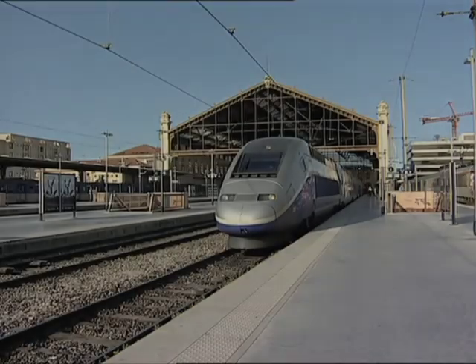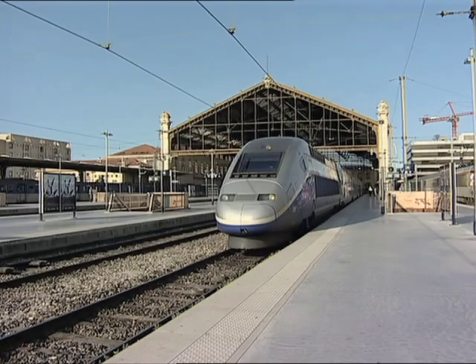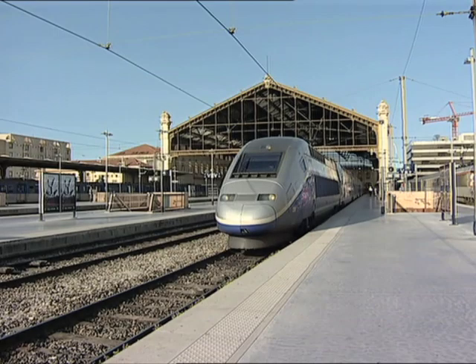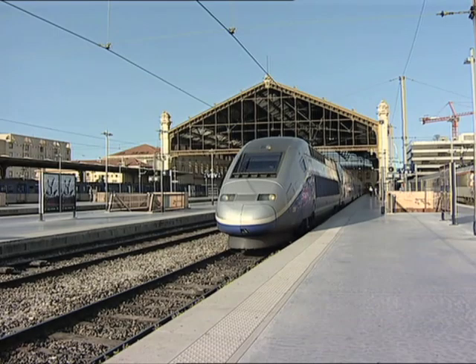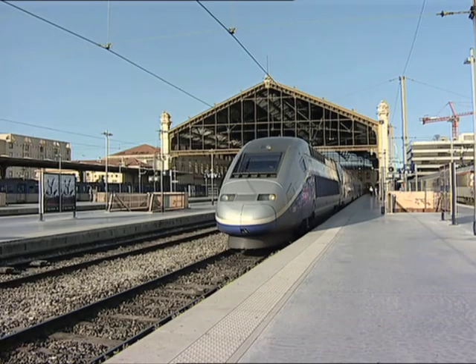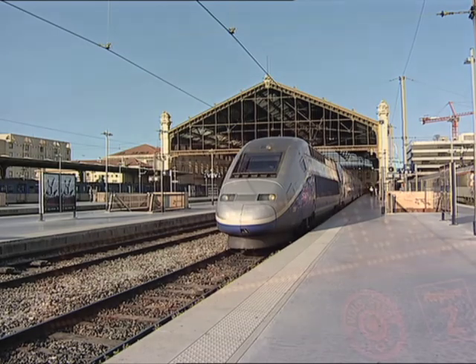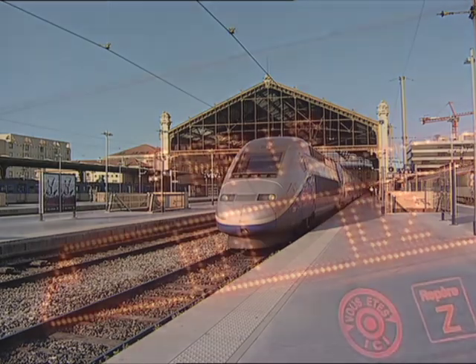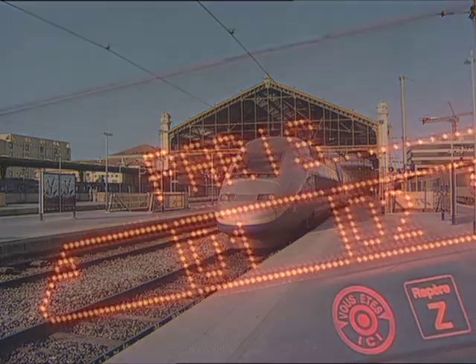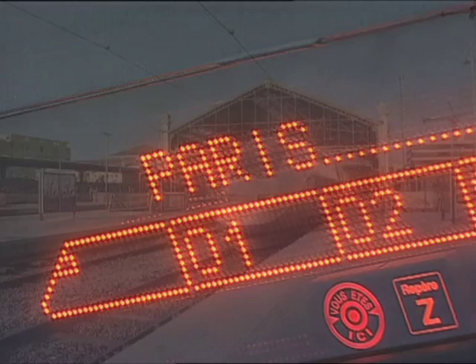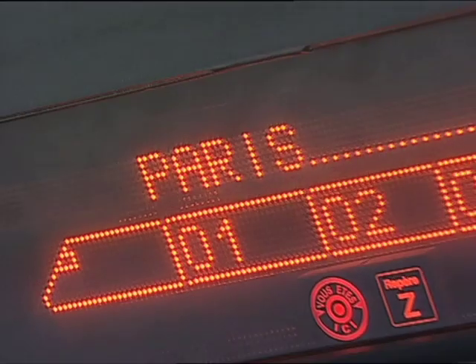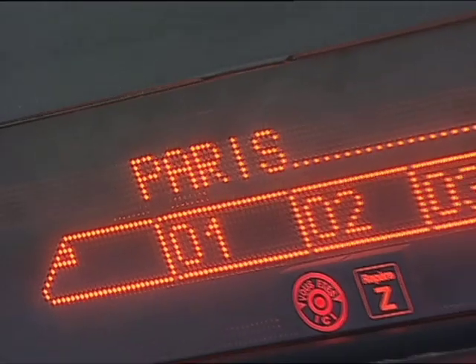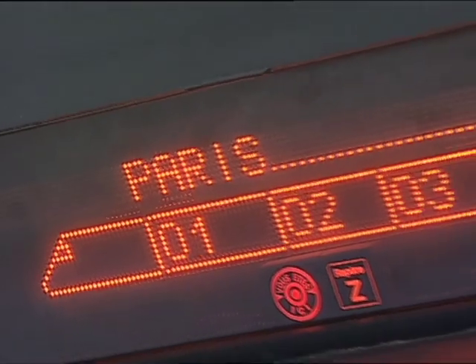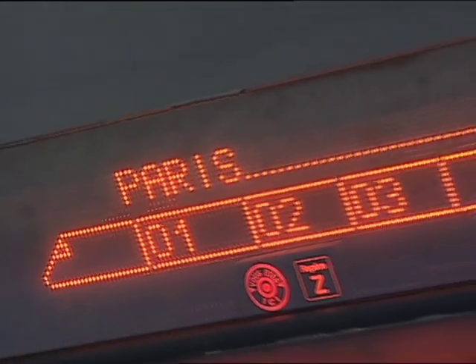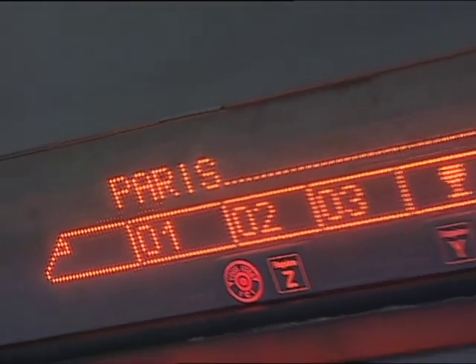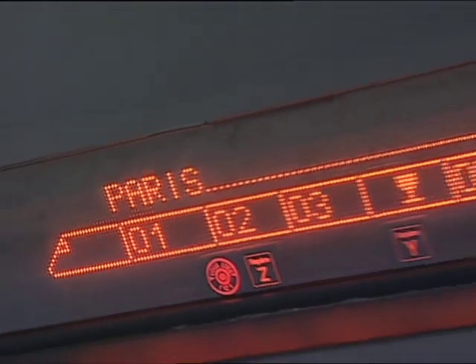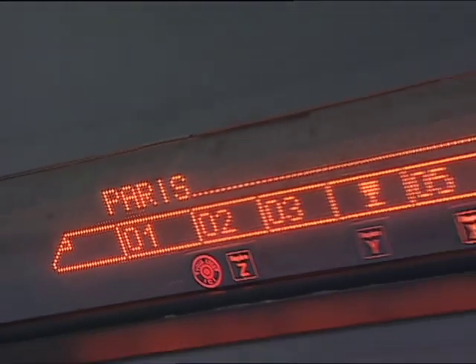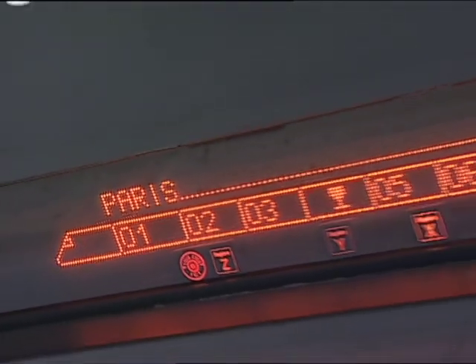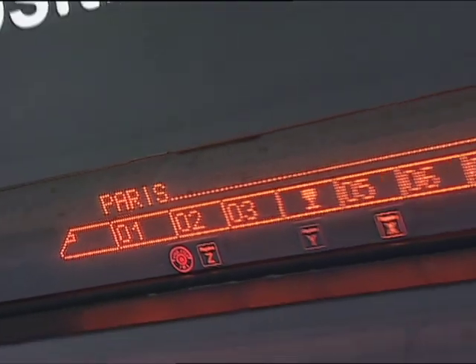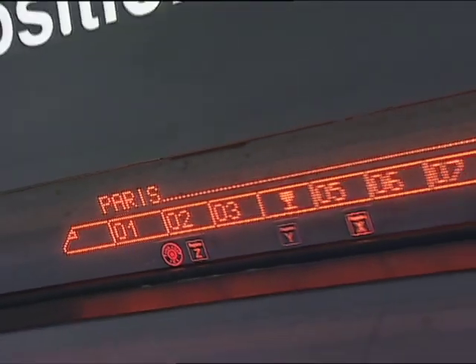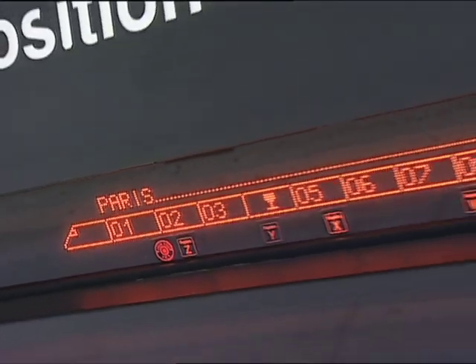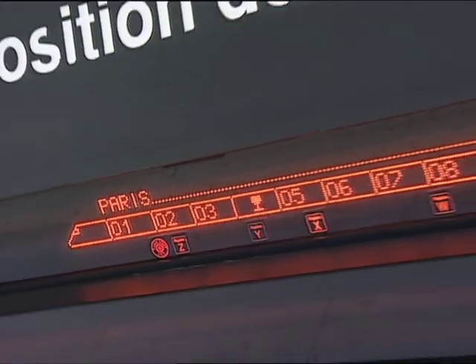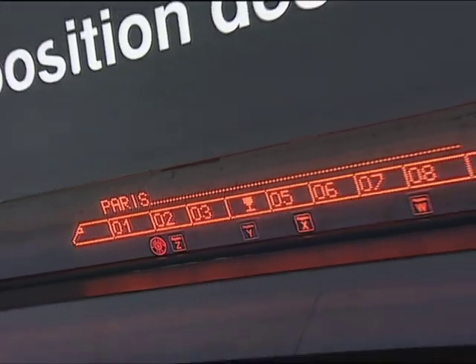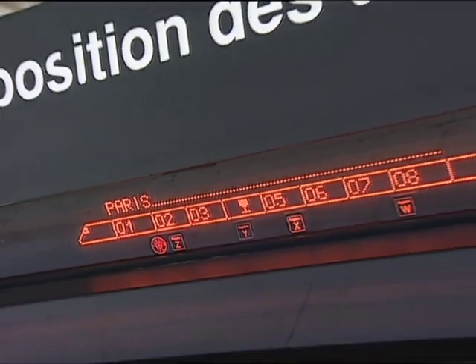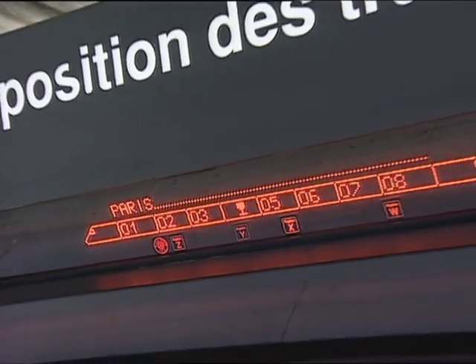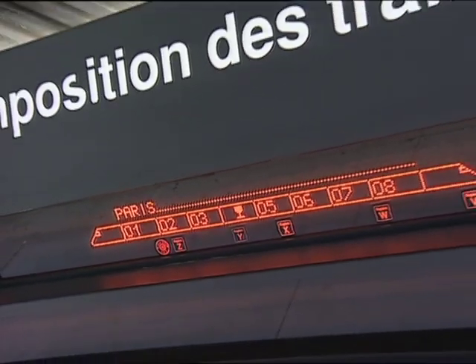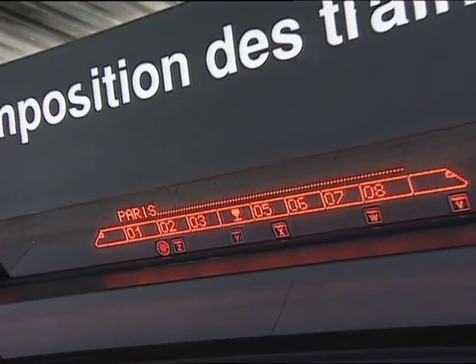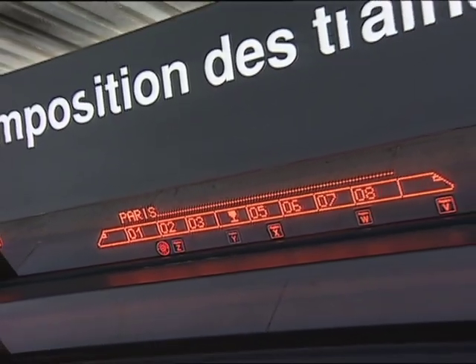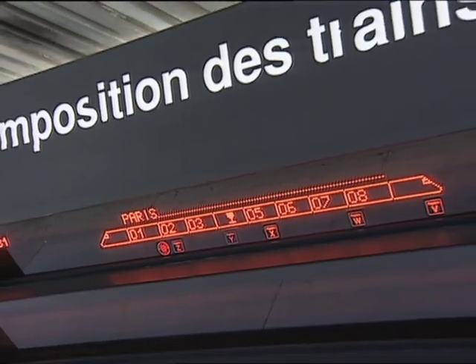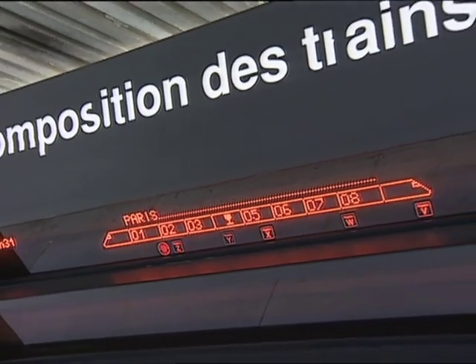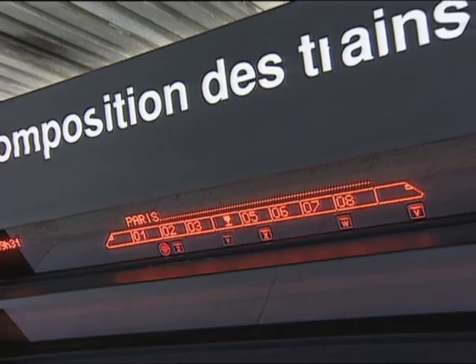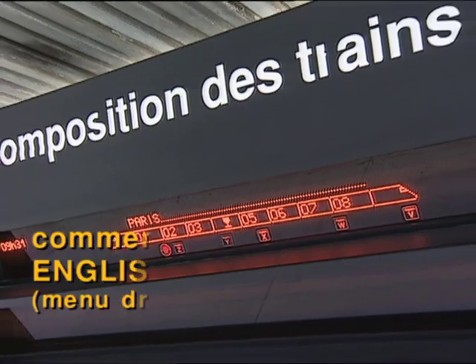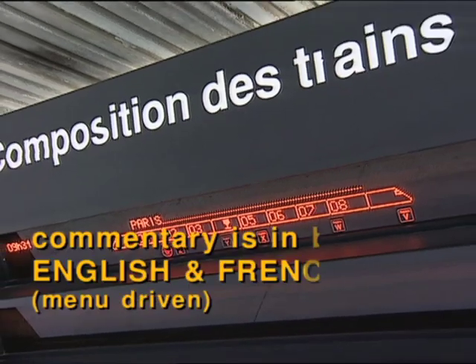Our train is the 0831 service, number 6108, to Paris Gare de Lyon, formed of a double-deck duplex TGV.